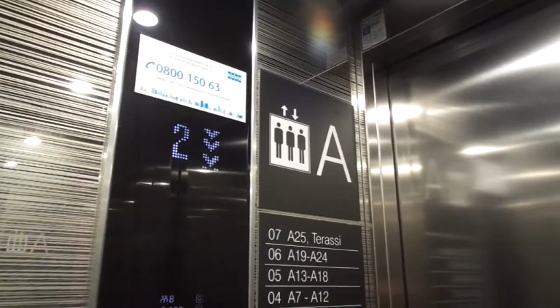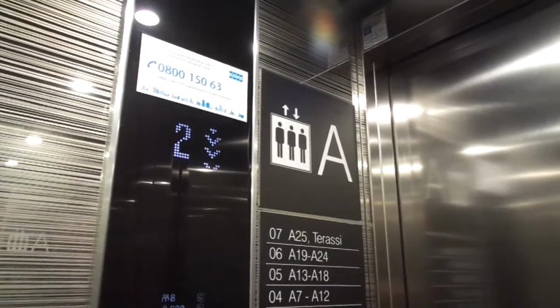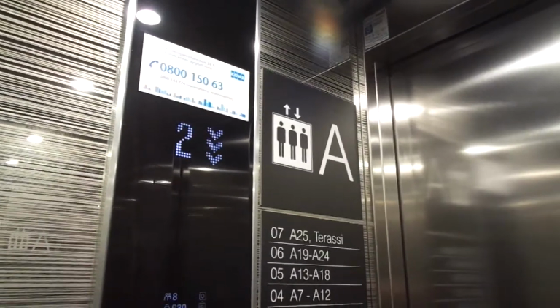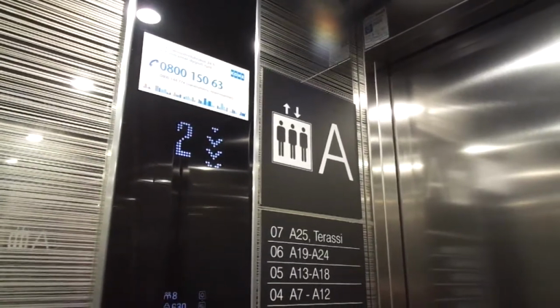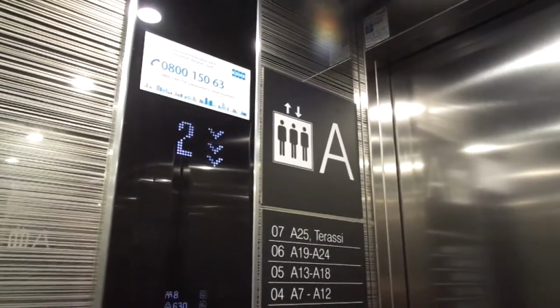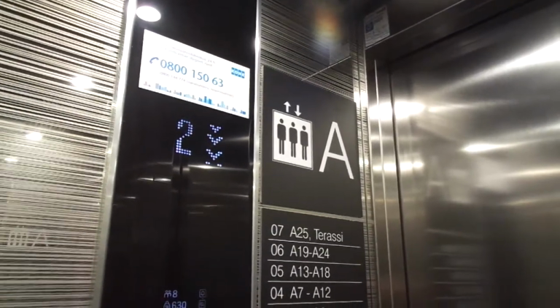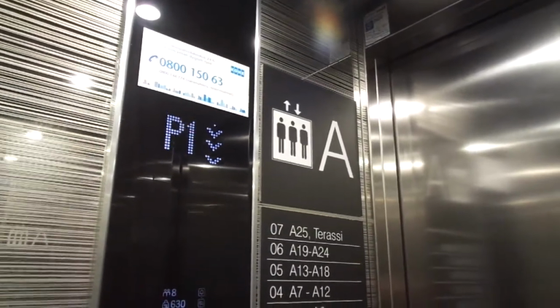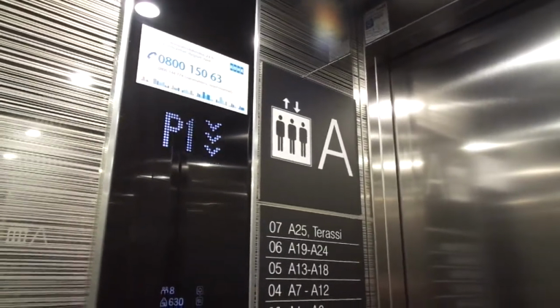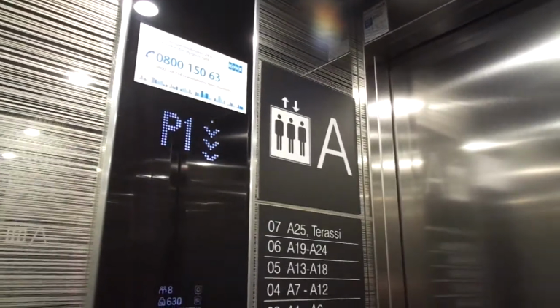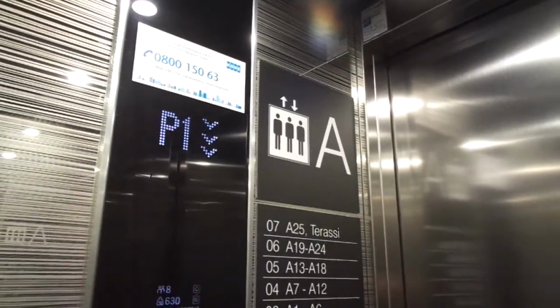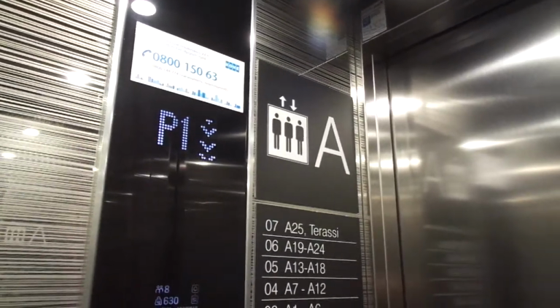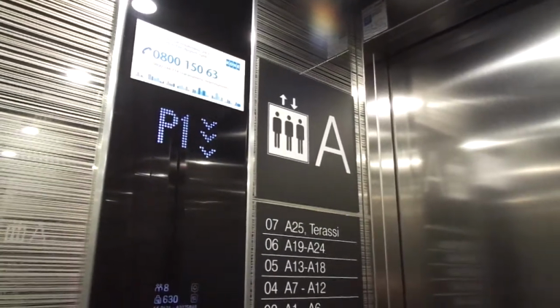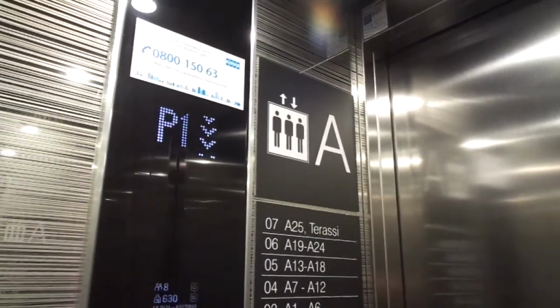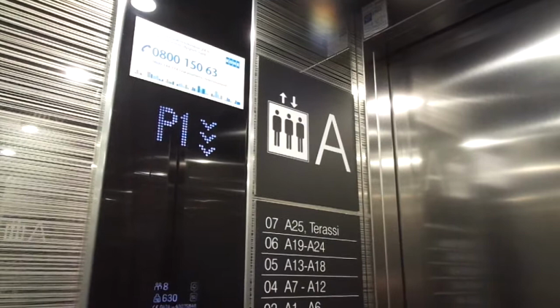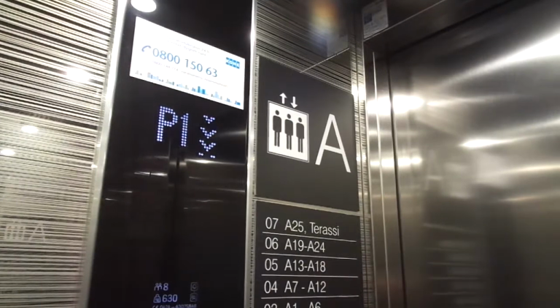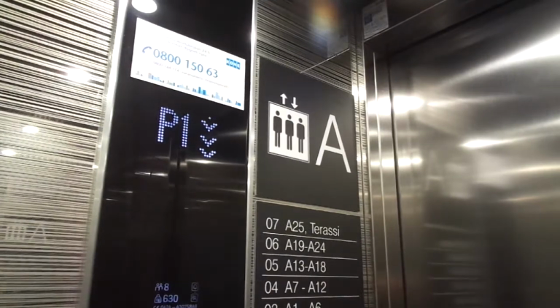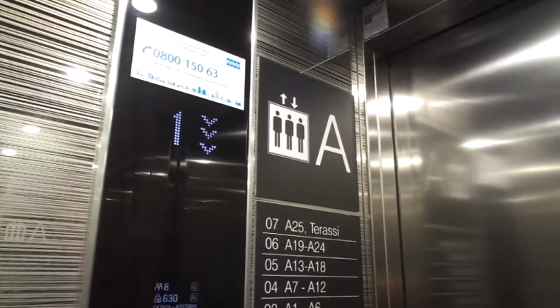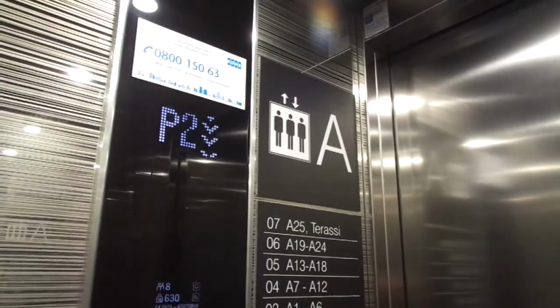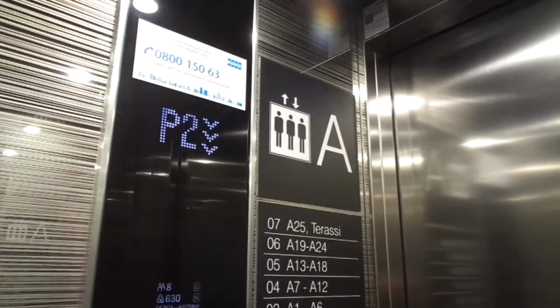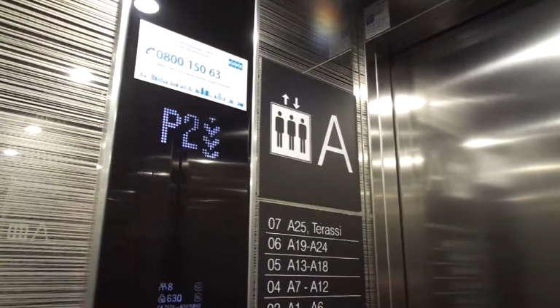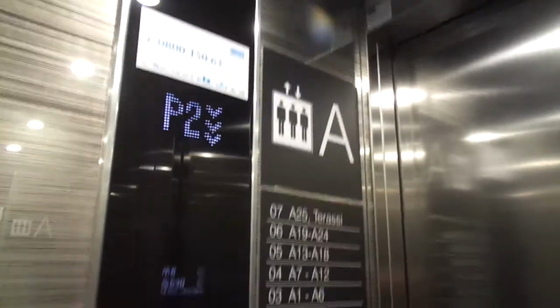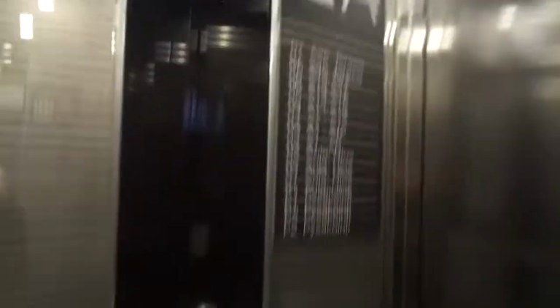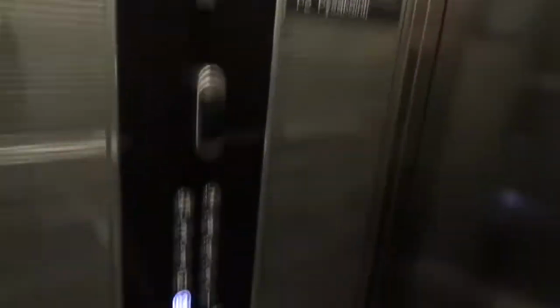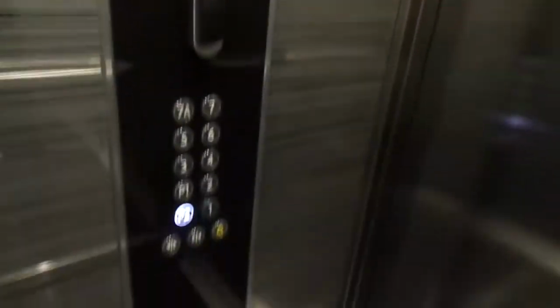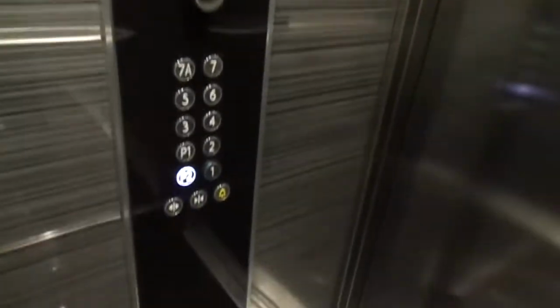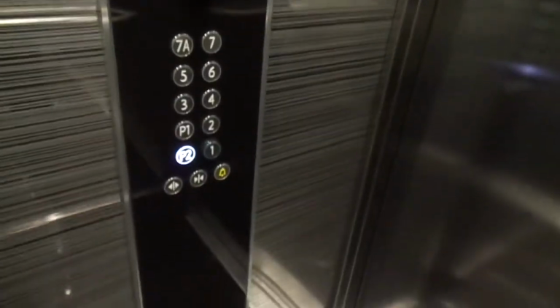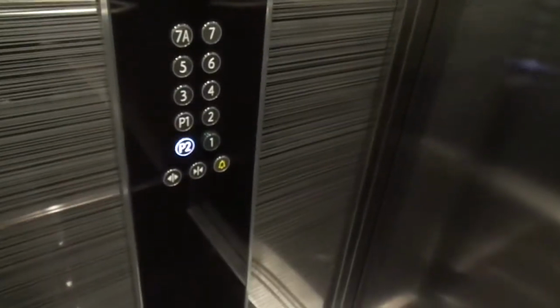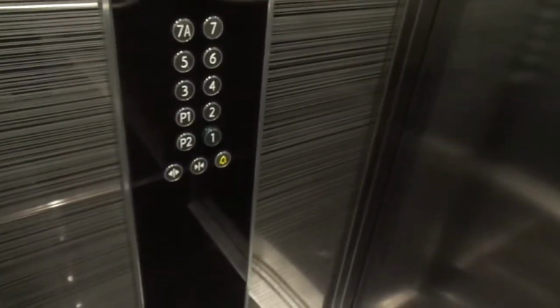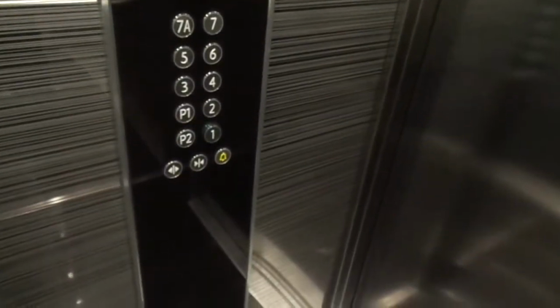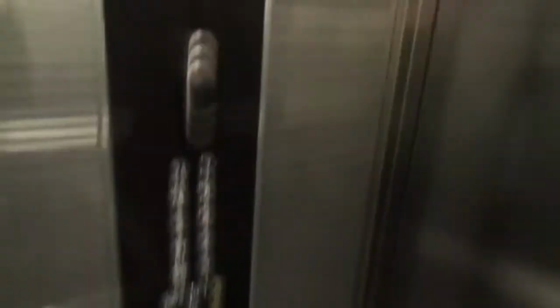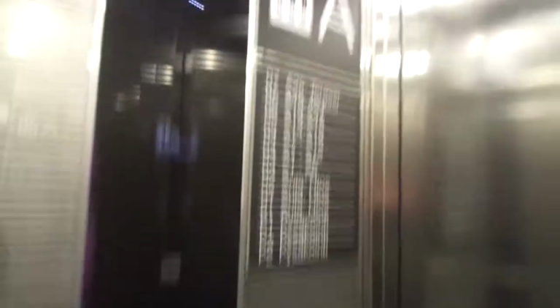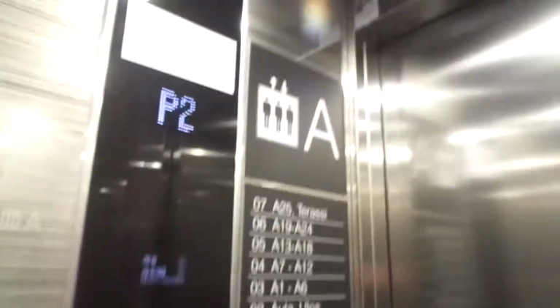That was staircase A. Now let's try staircases B and C. They are accessible through the common corridor.